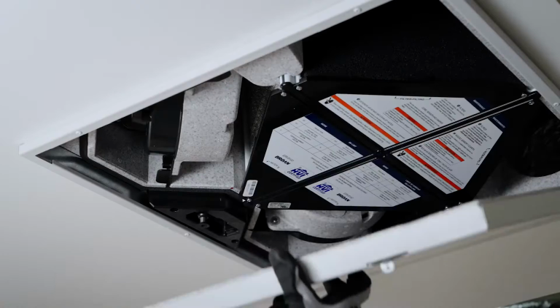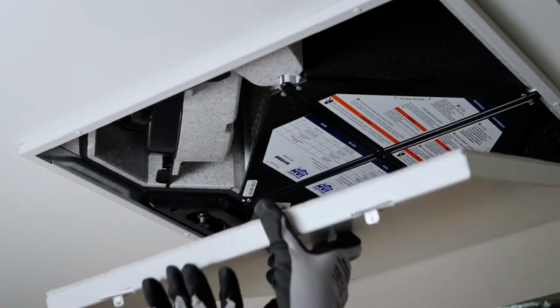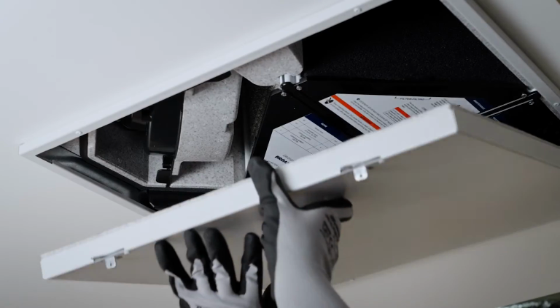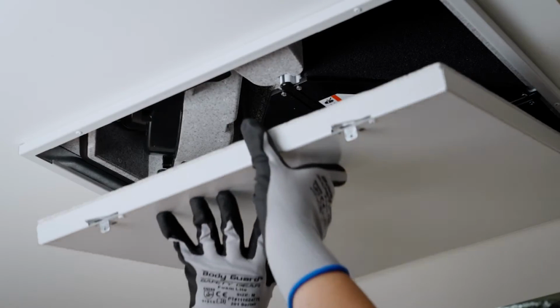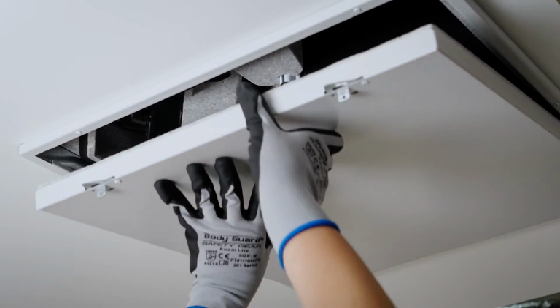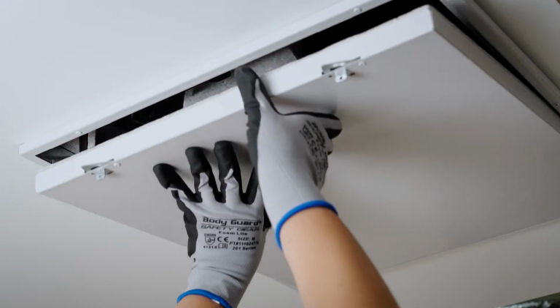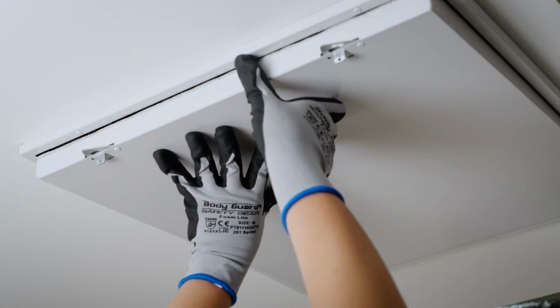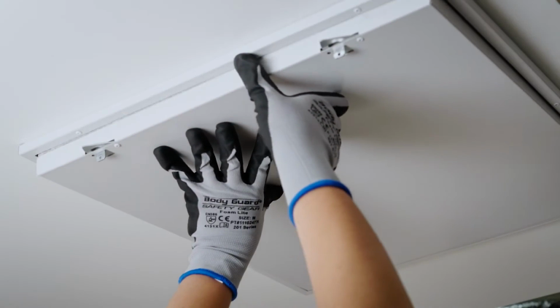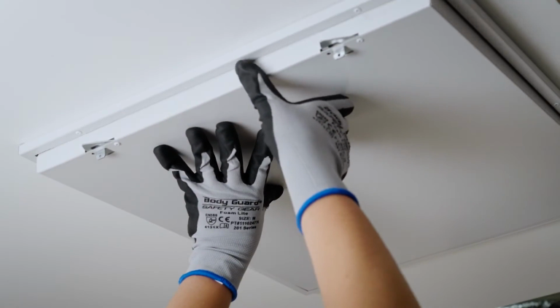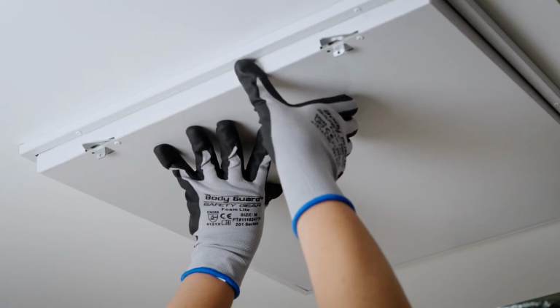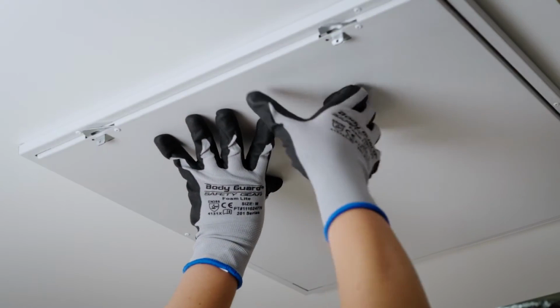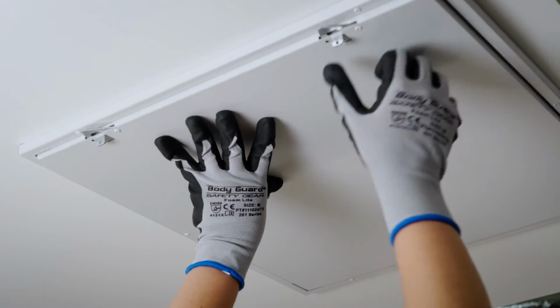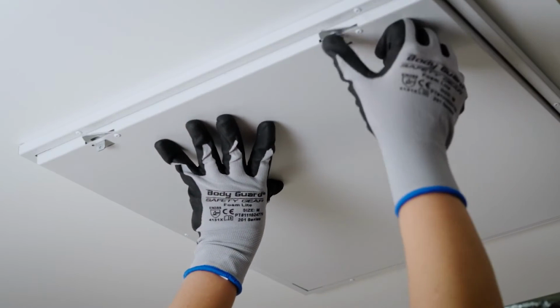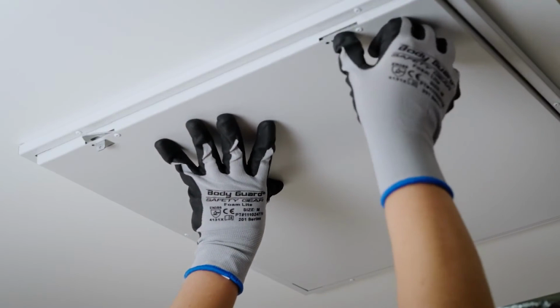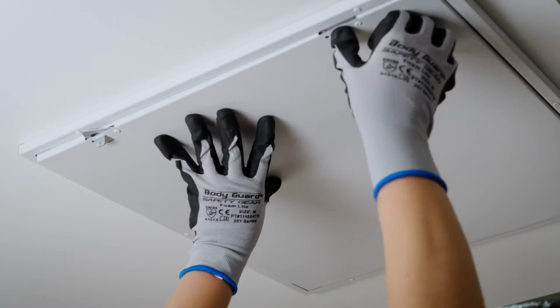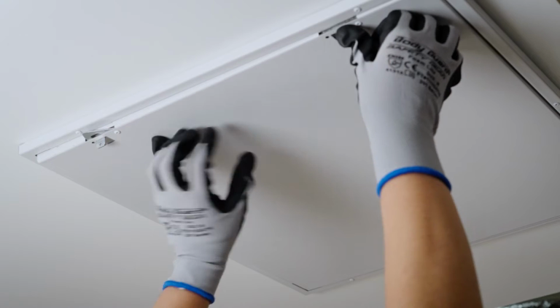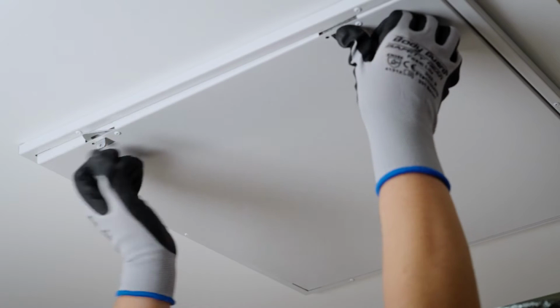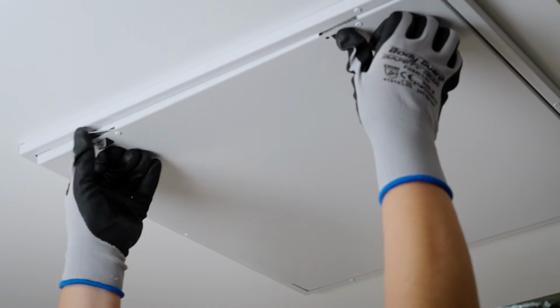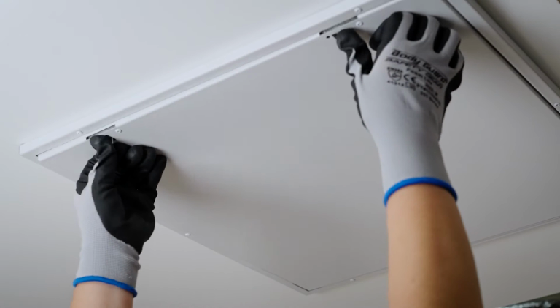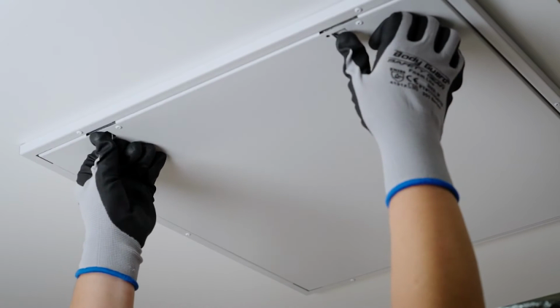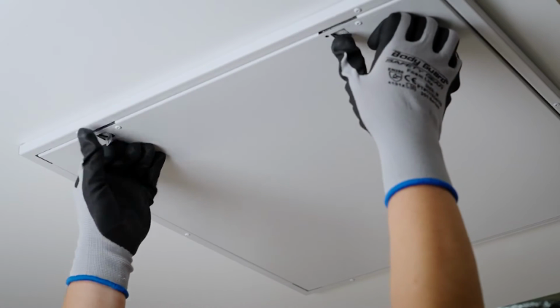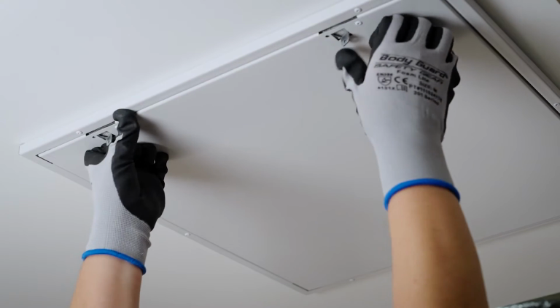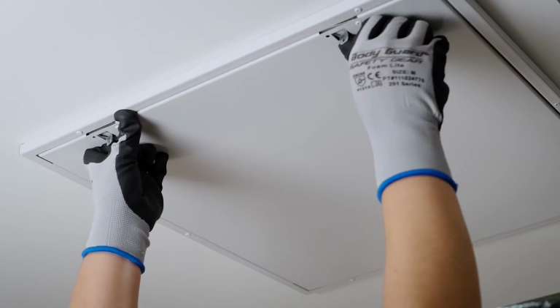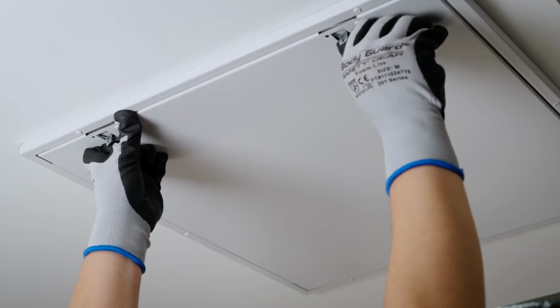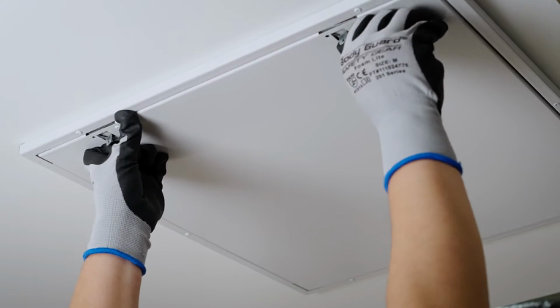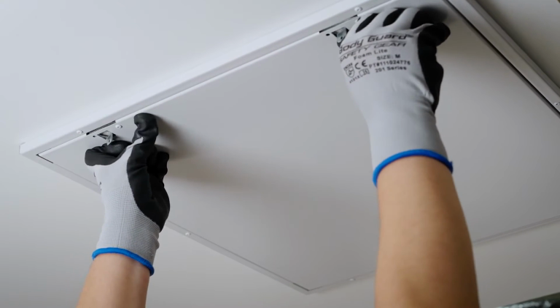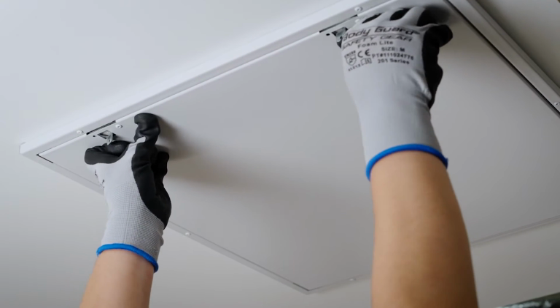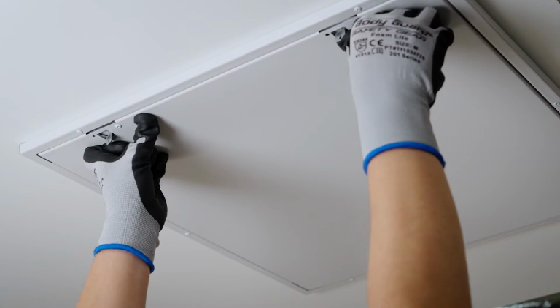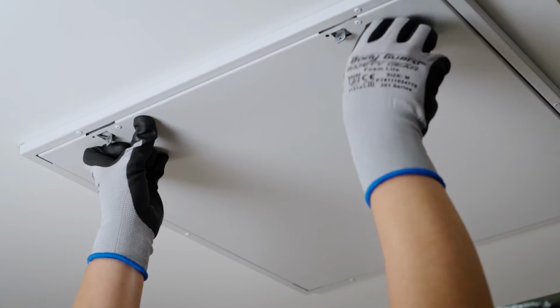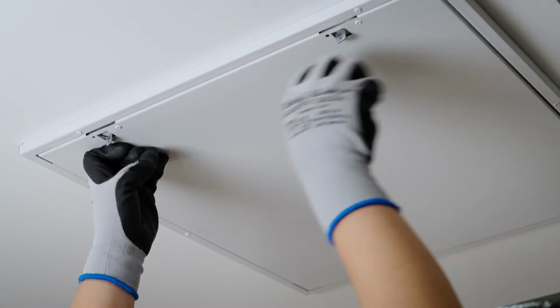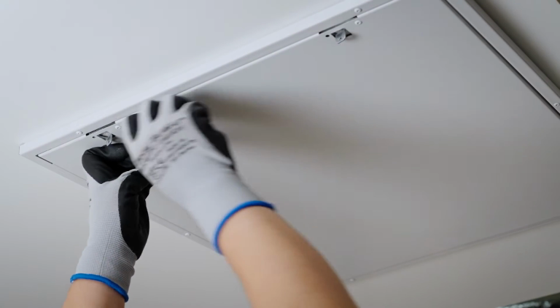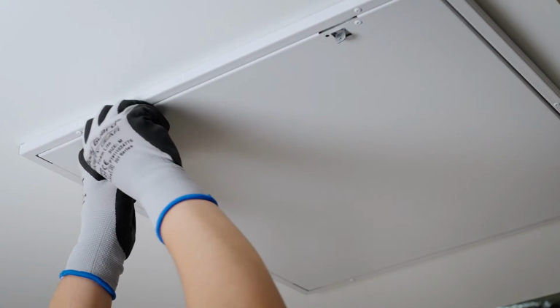Reinstall the door, close, and latch it. Then restore power to the unit. Your quarterly maintenance is now complete.